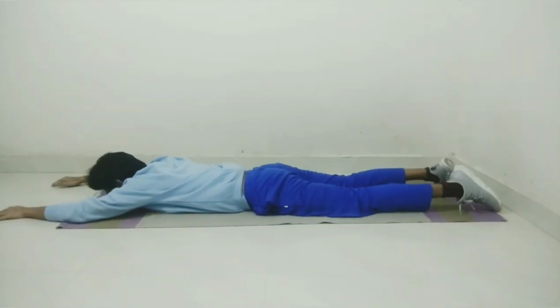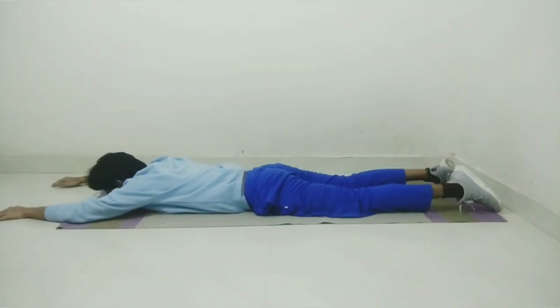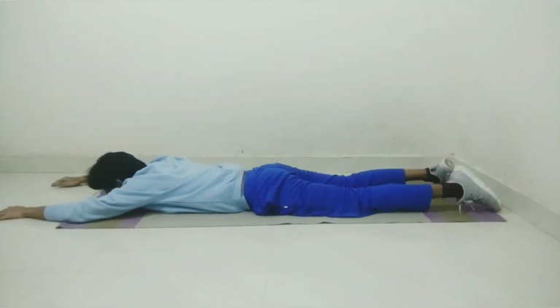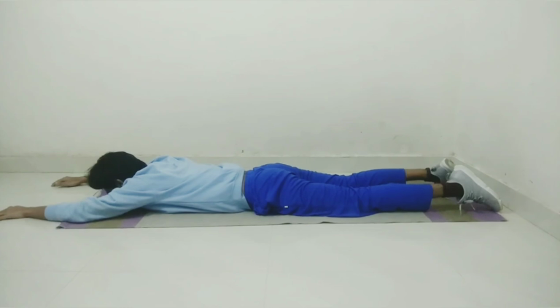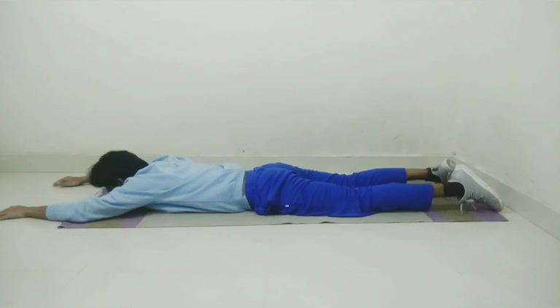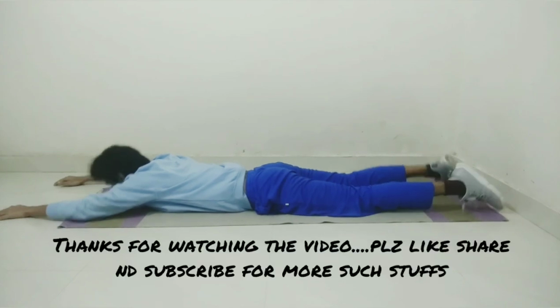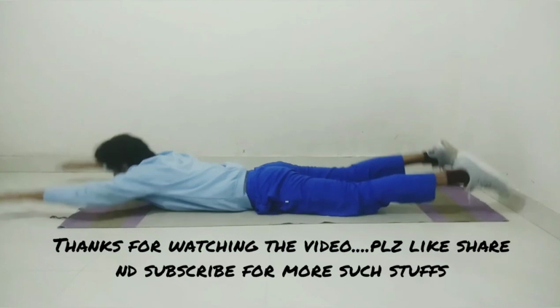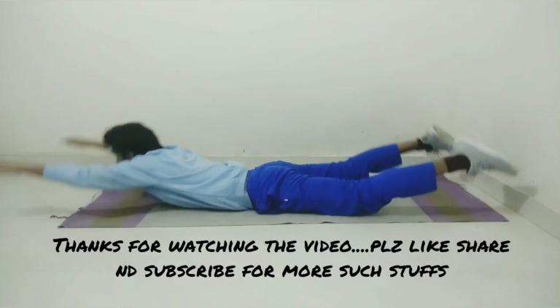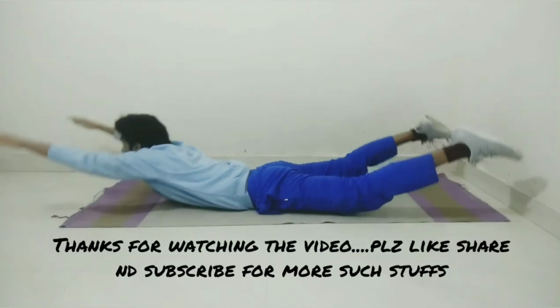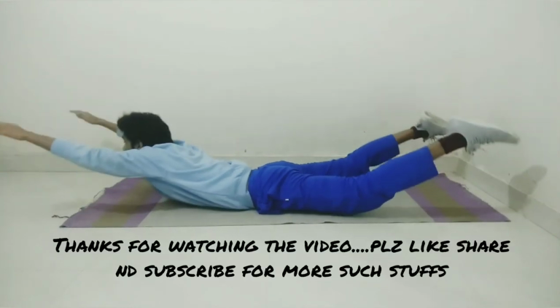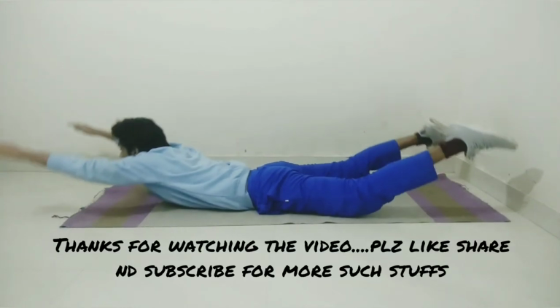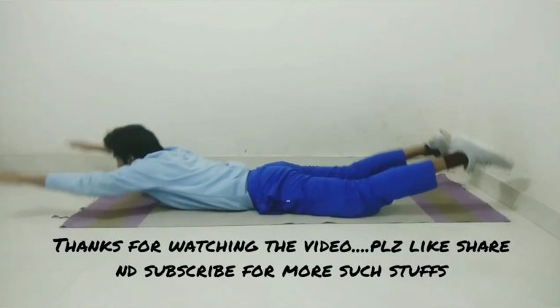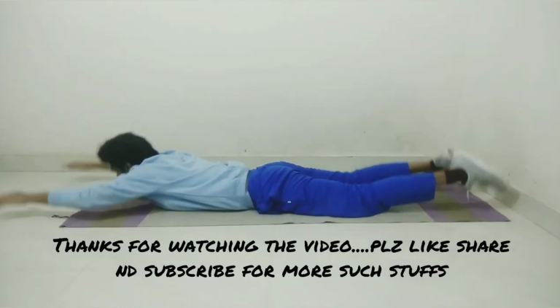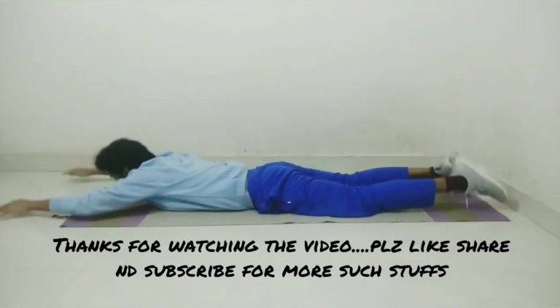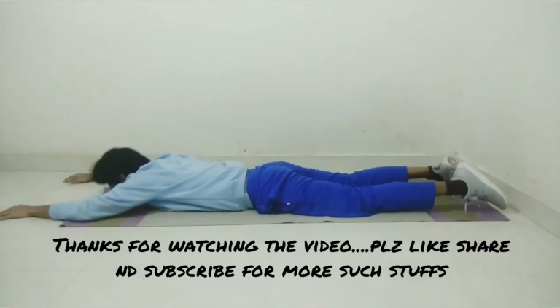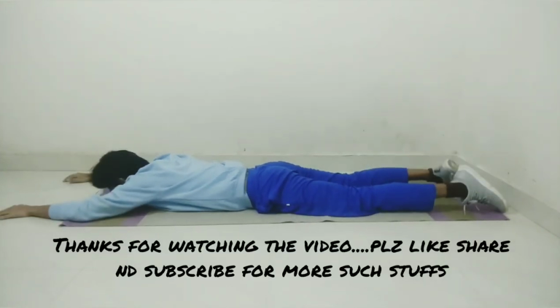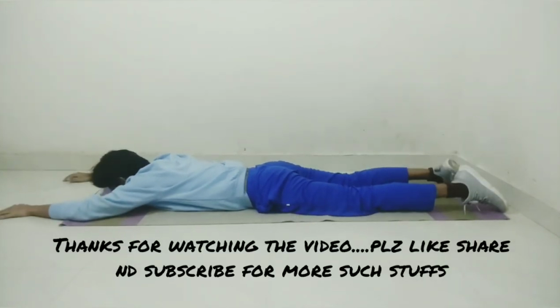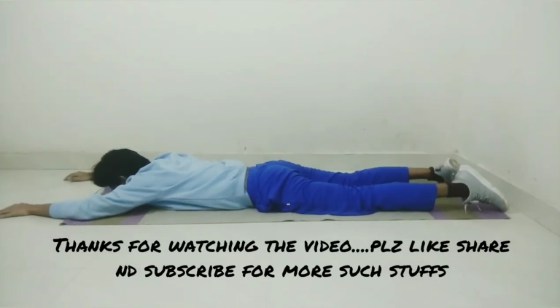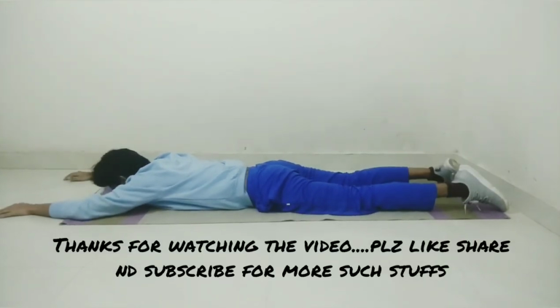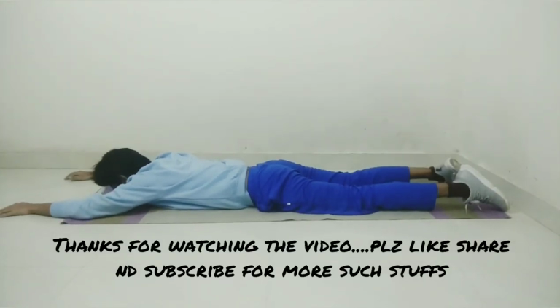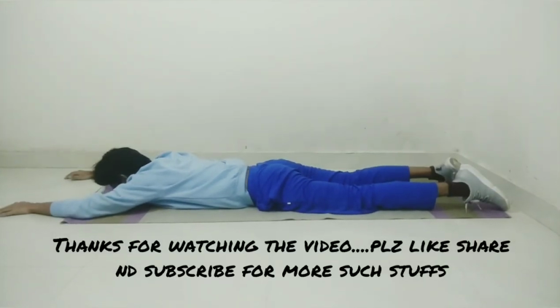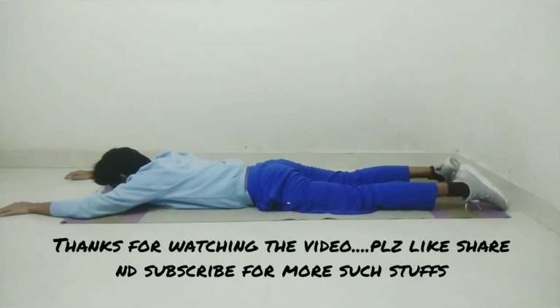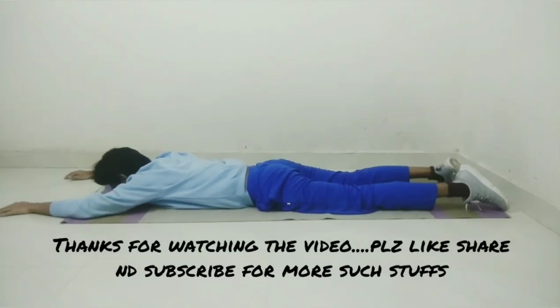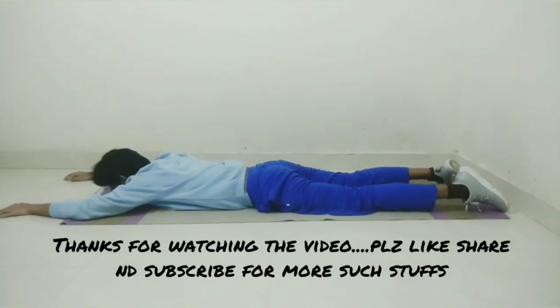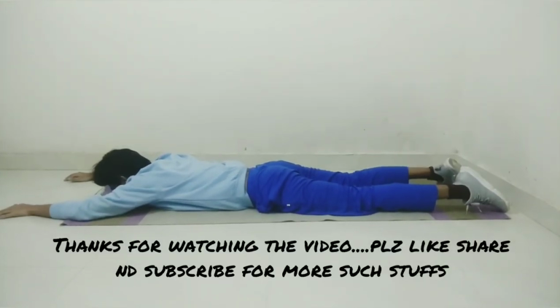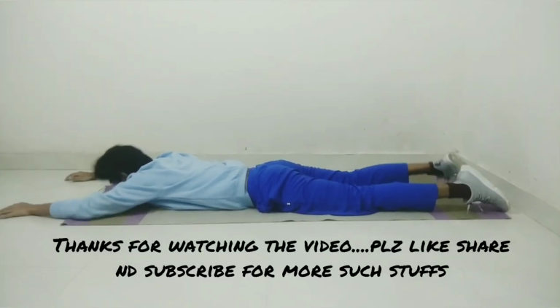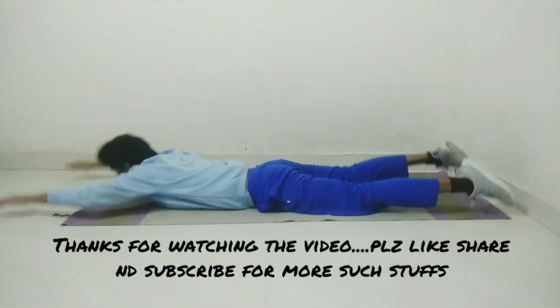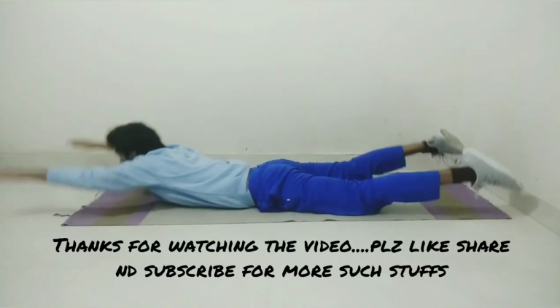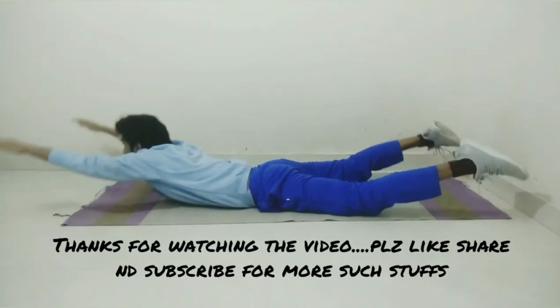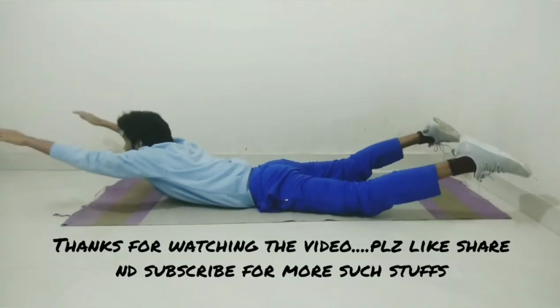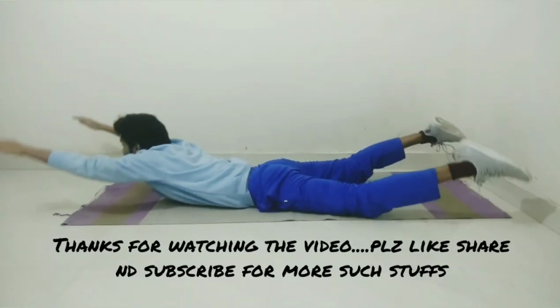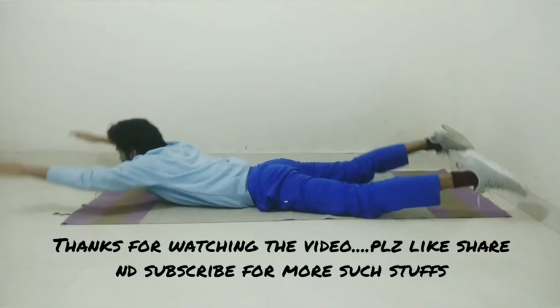Thank you guys for watching our video. Hope you liked it. Please like, share, and subscribe for more stuff.